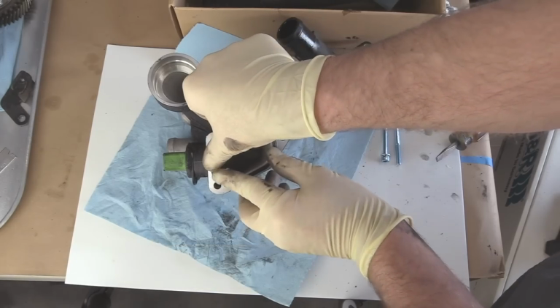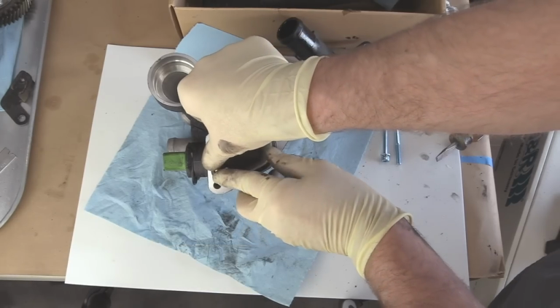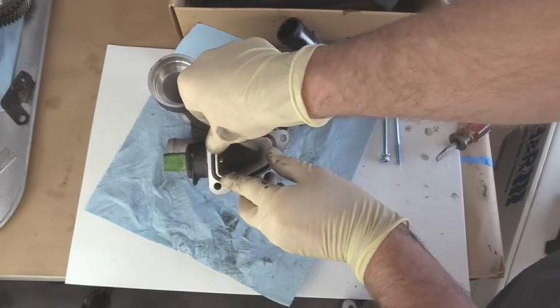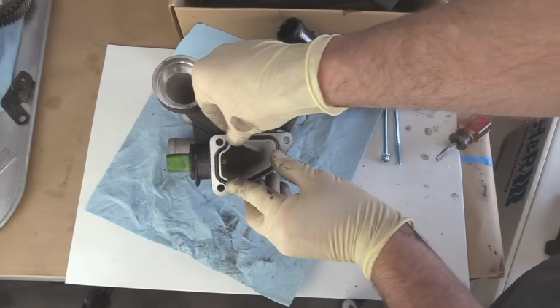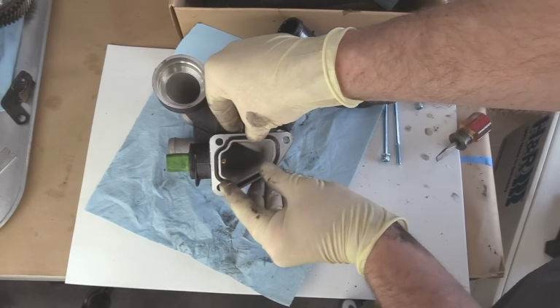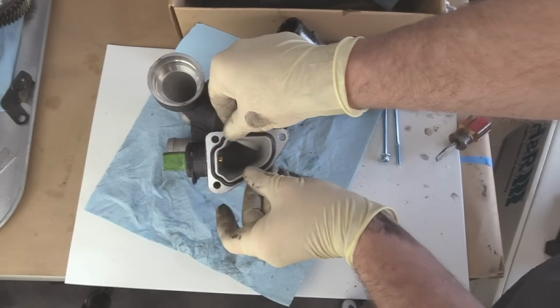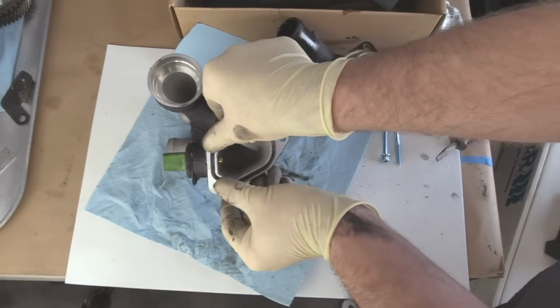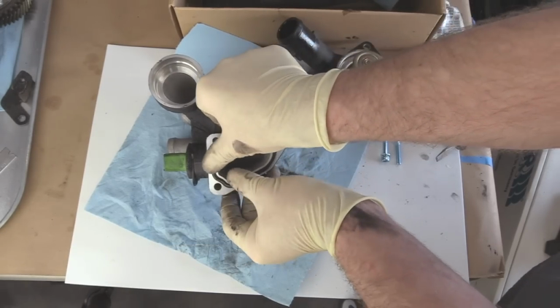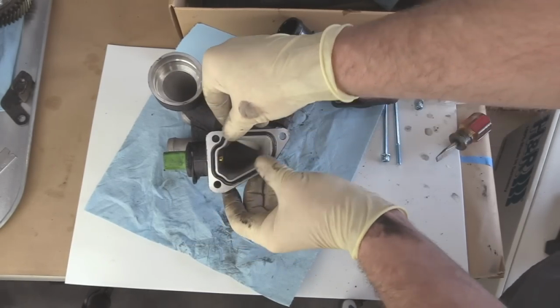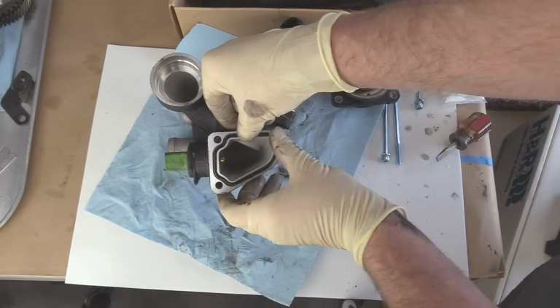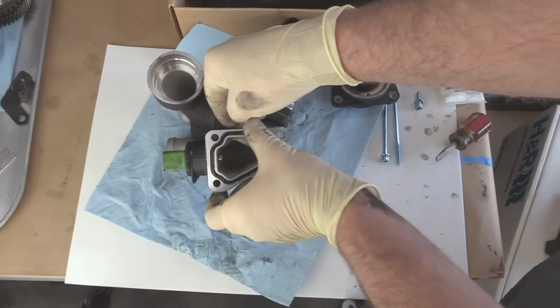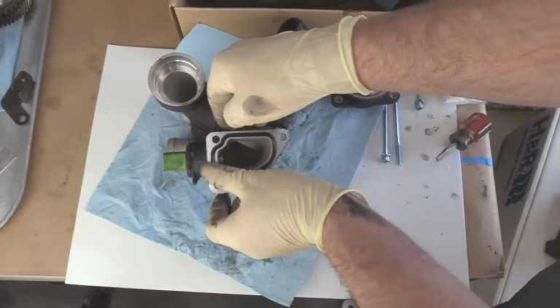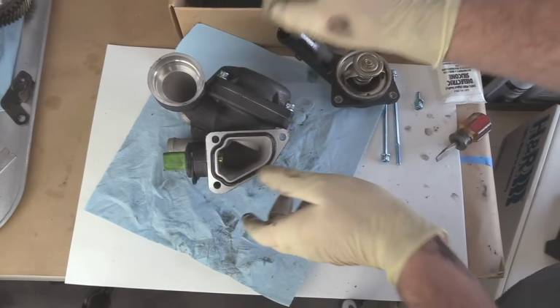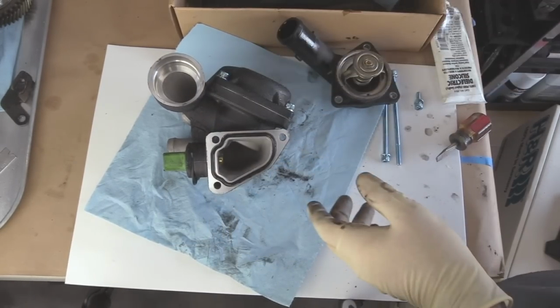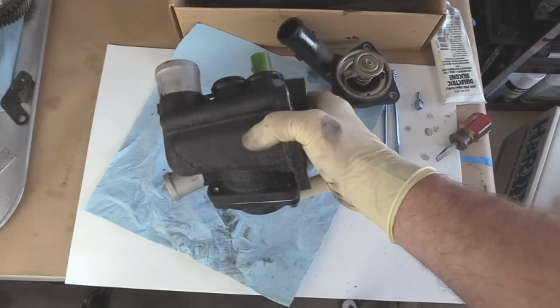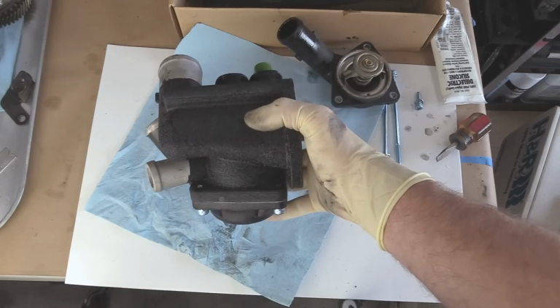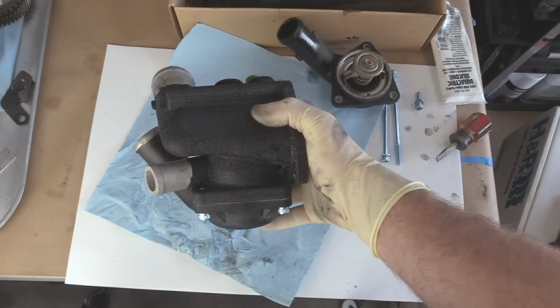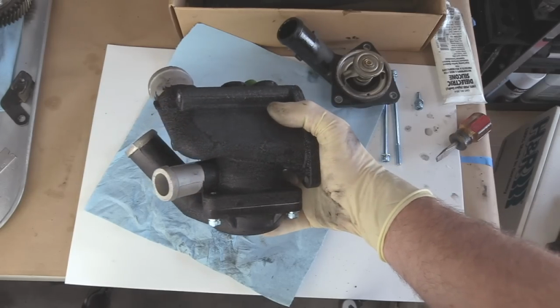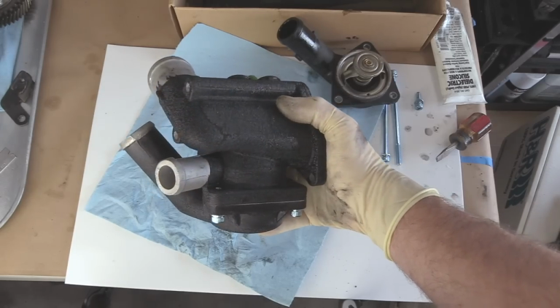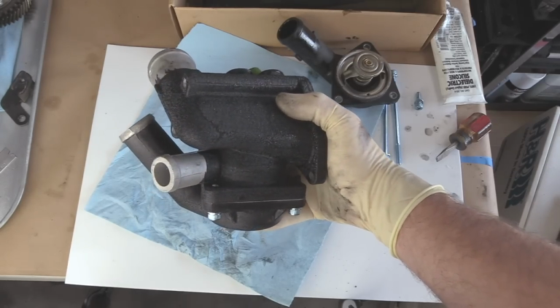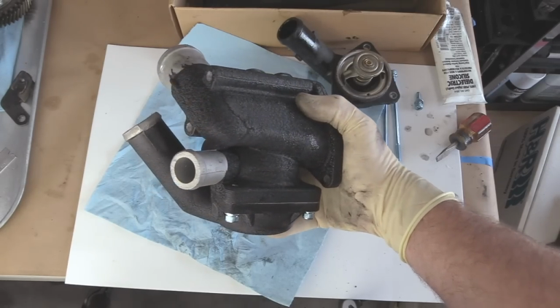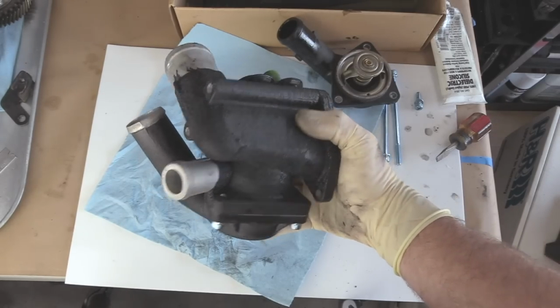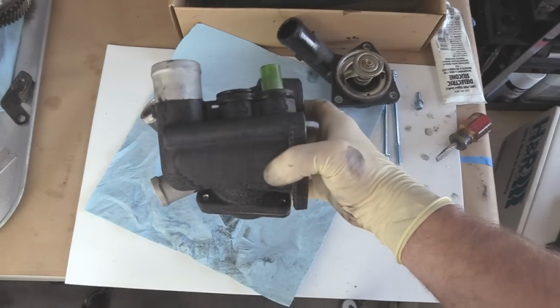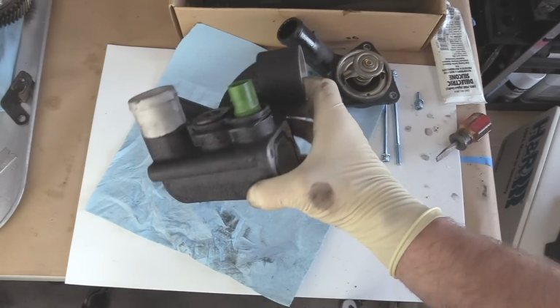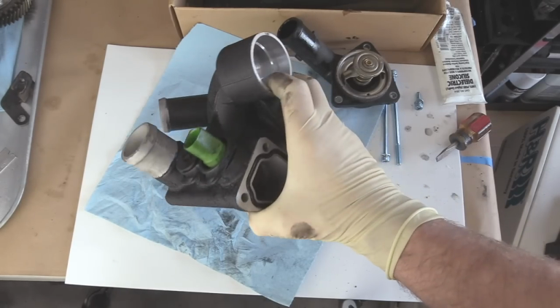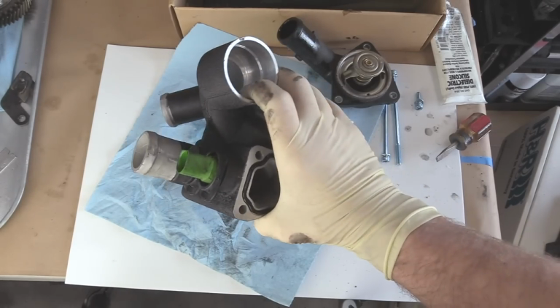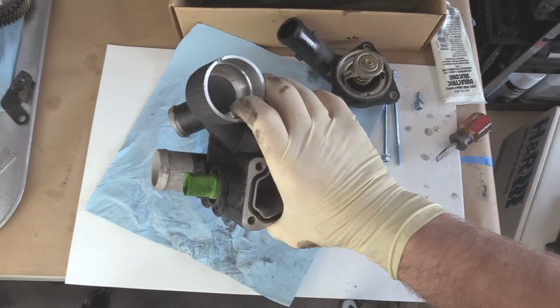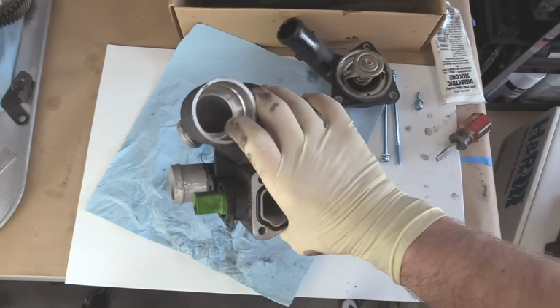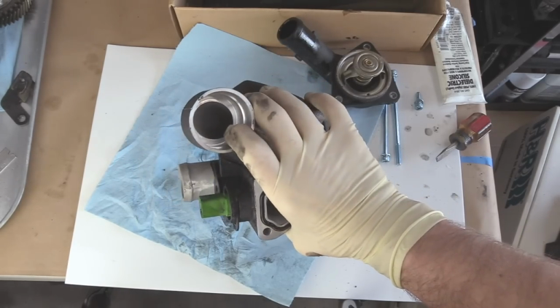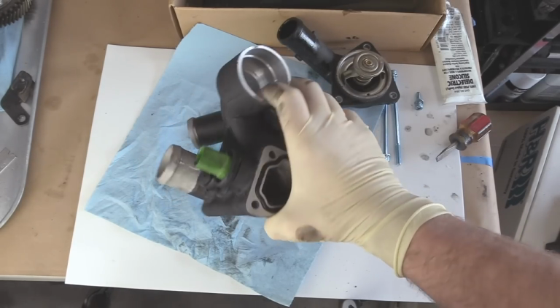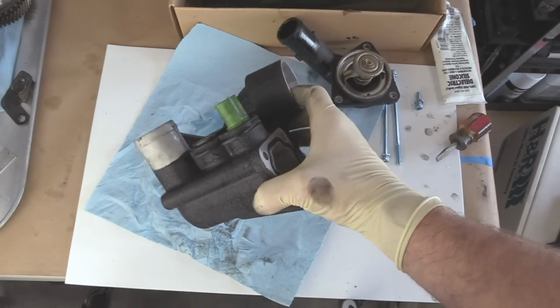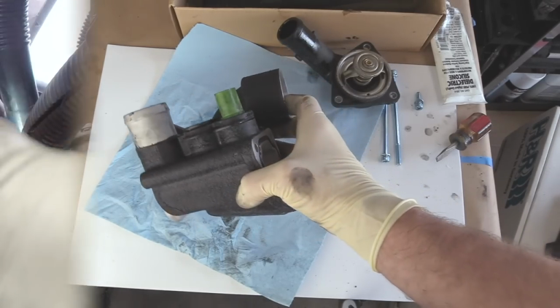And finally, we'll put our seal on where it goes onto the block. Now we just need to work on the car side and get this thing installed.